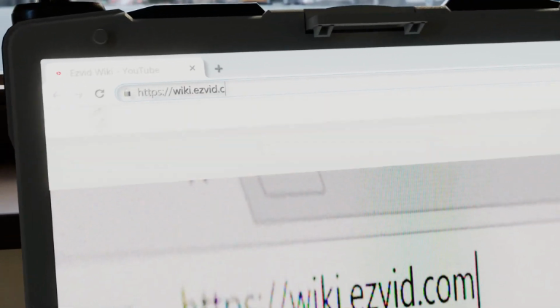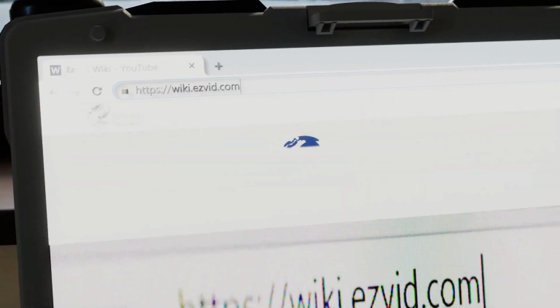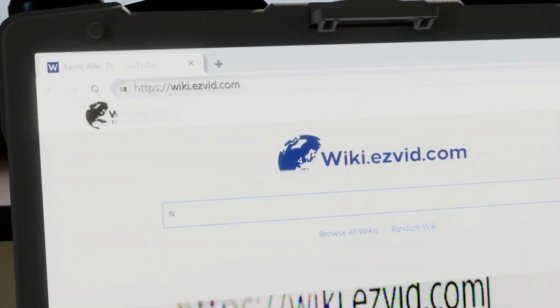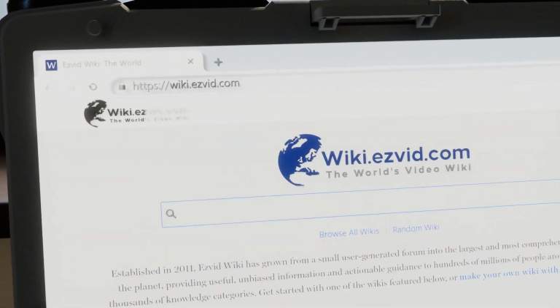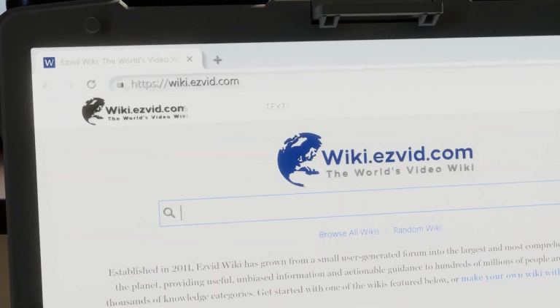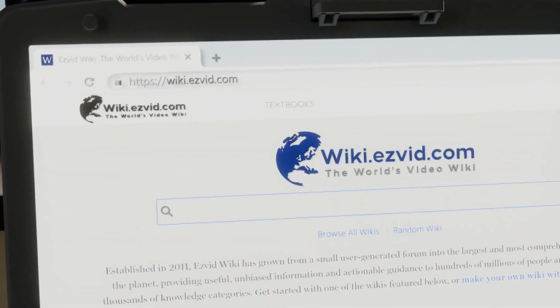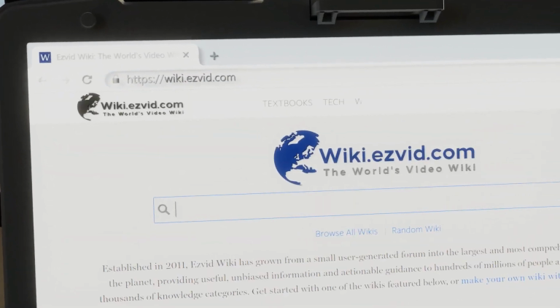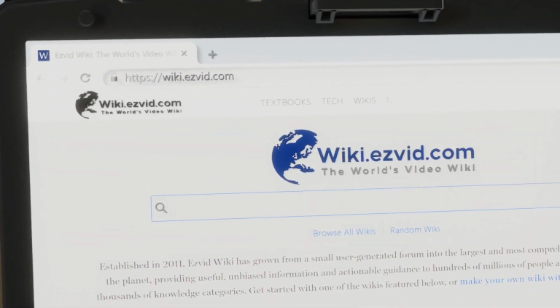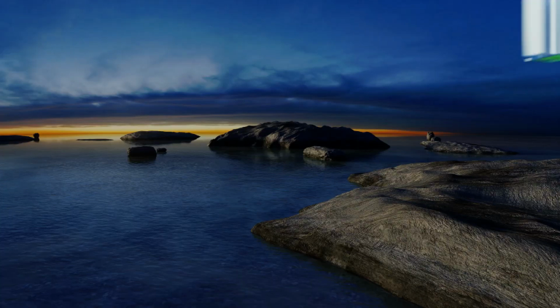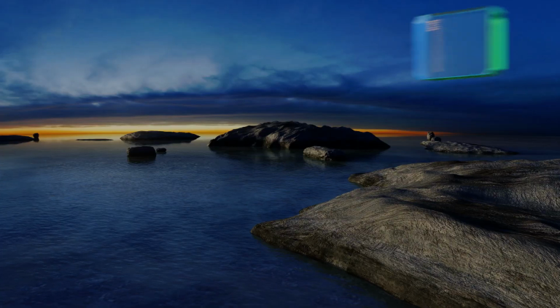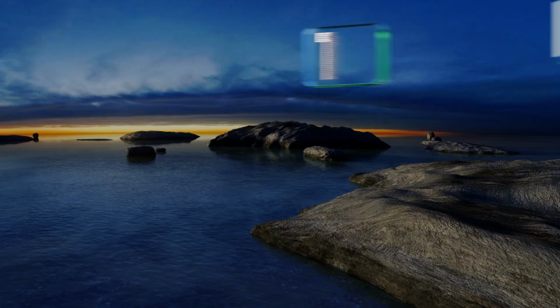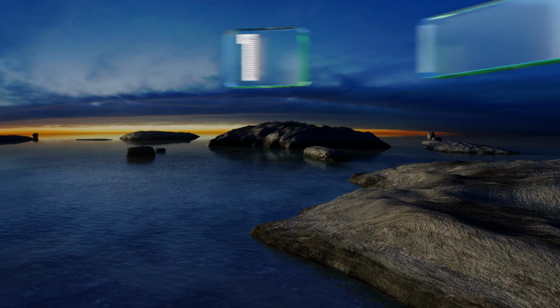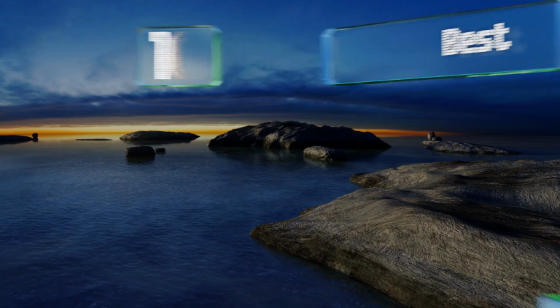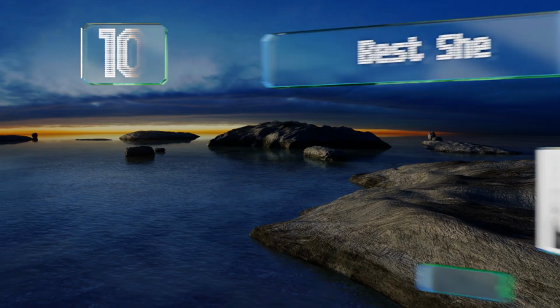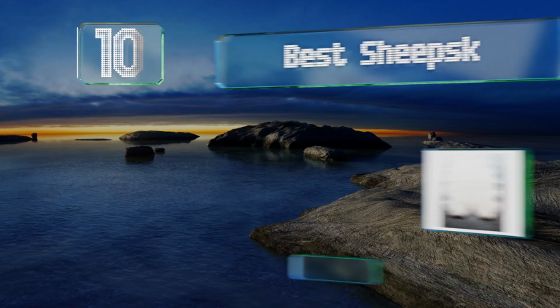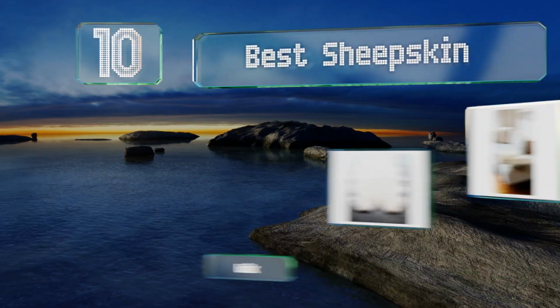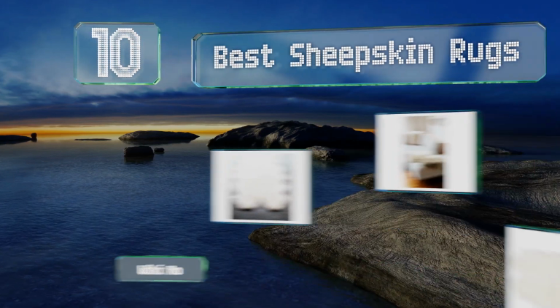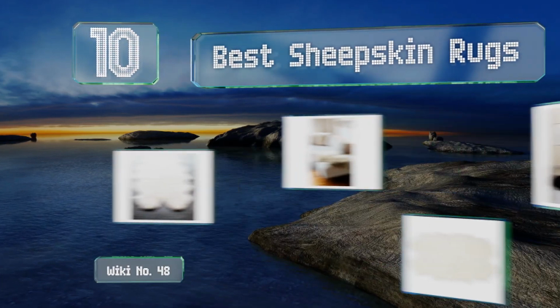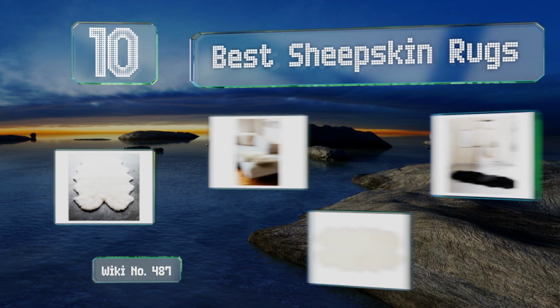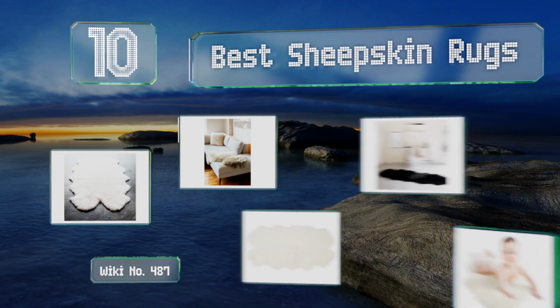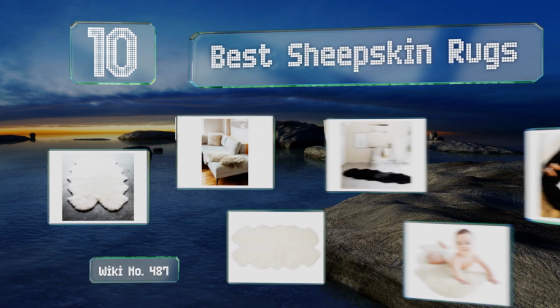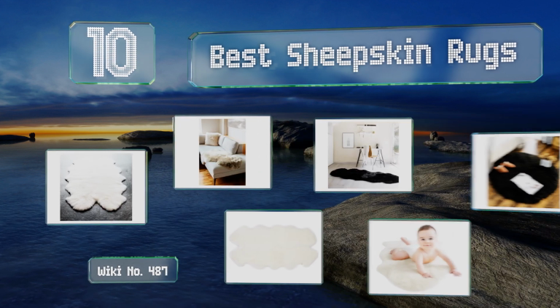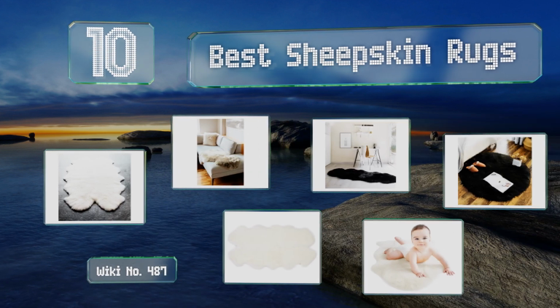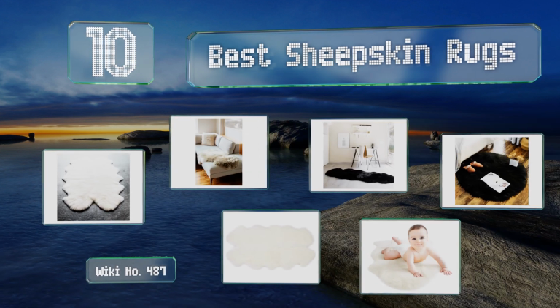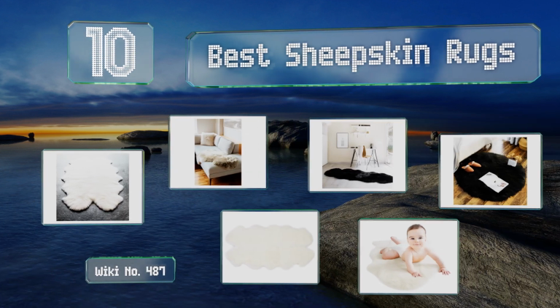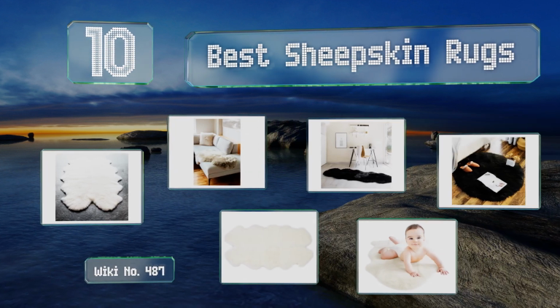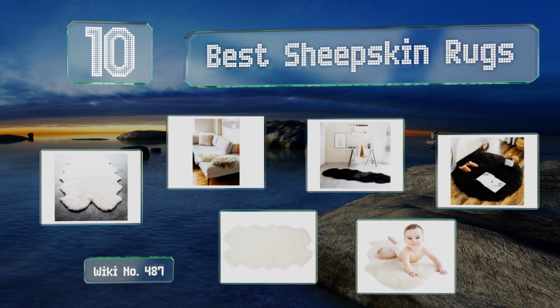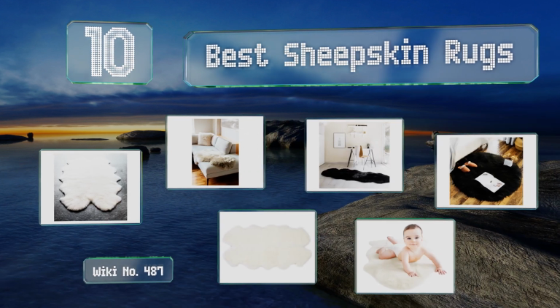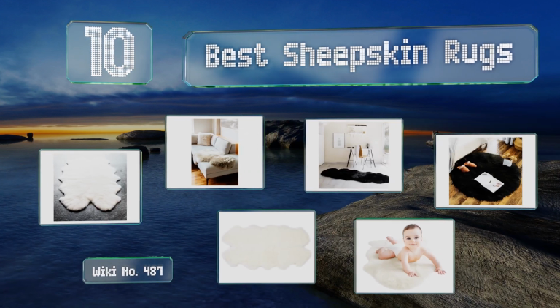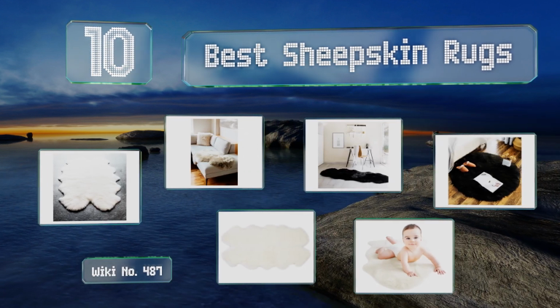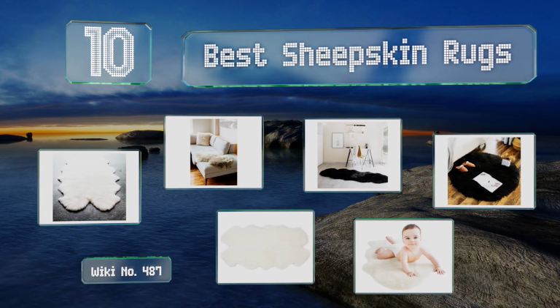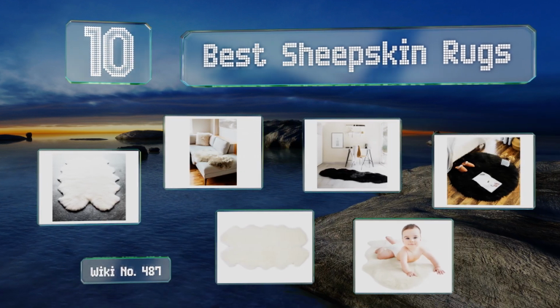Easyvid presents the 10 best sheepskin rugs. Let's get started with the list.